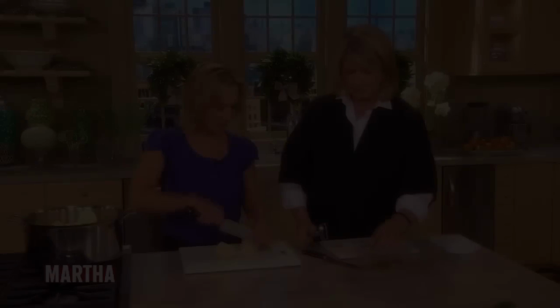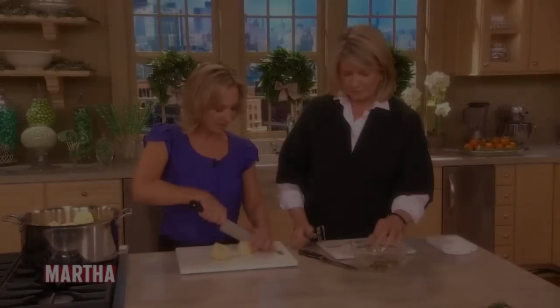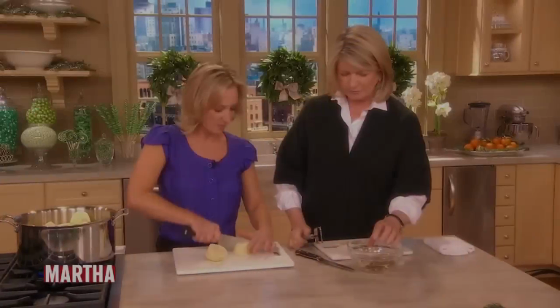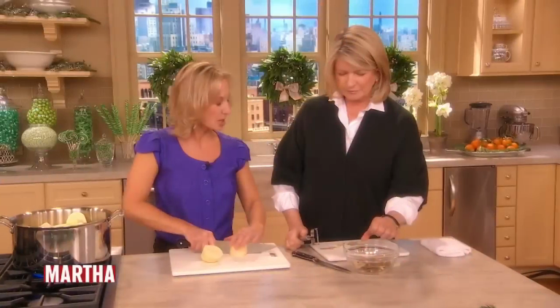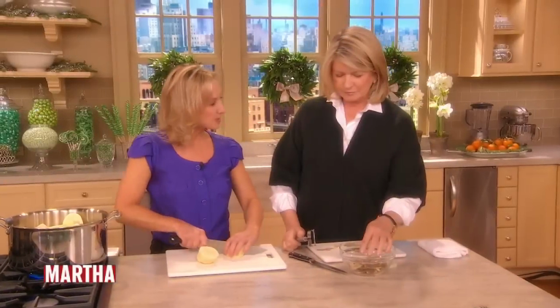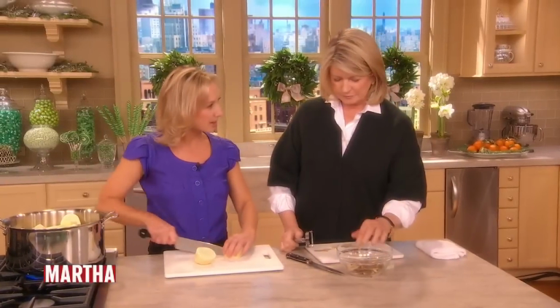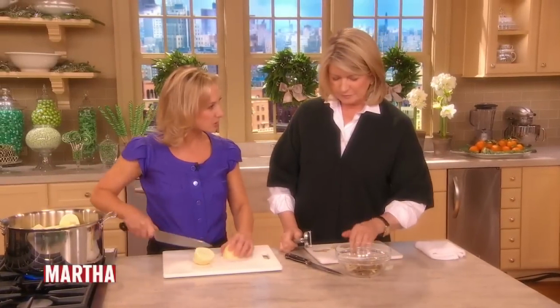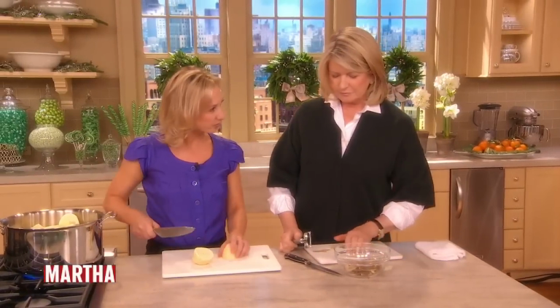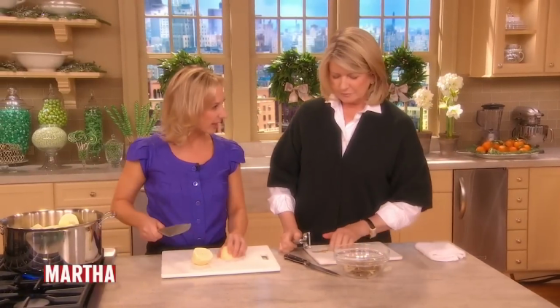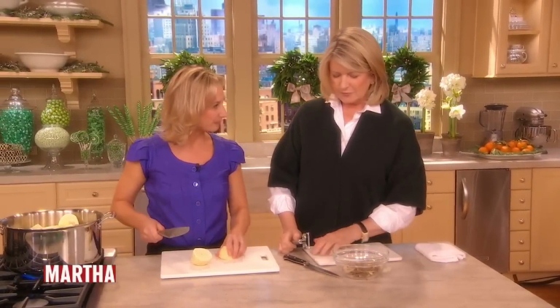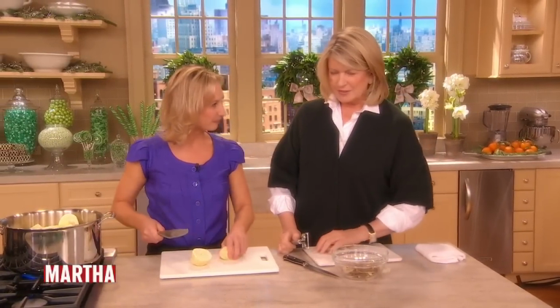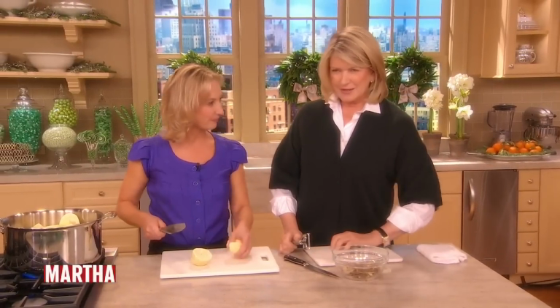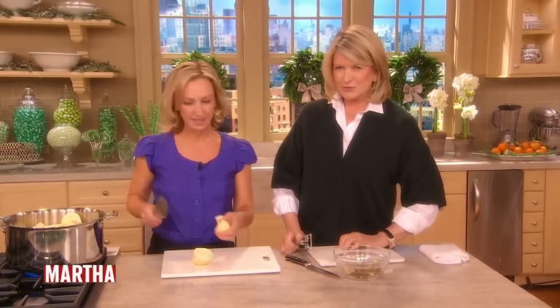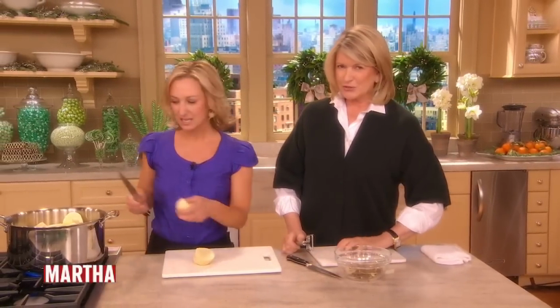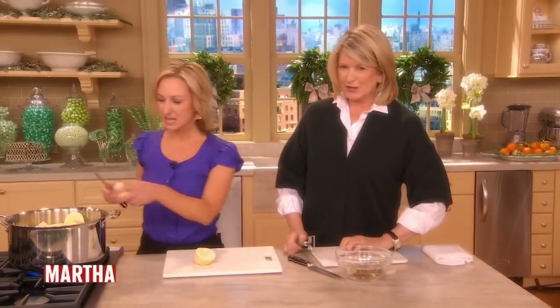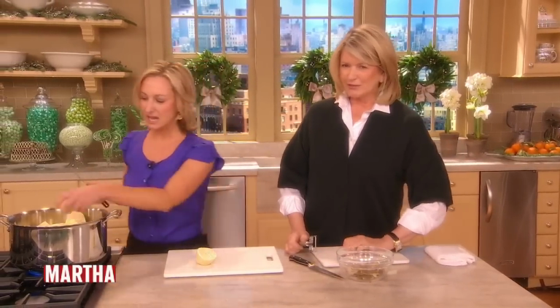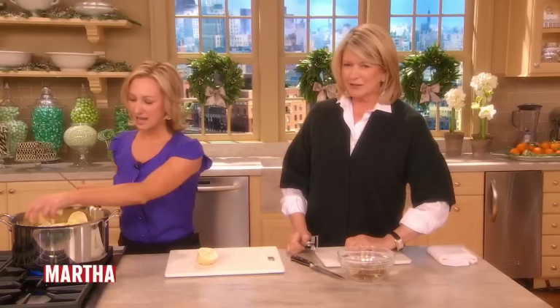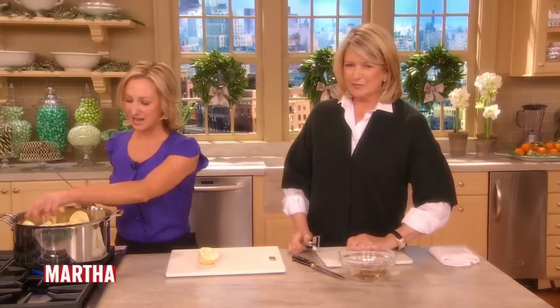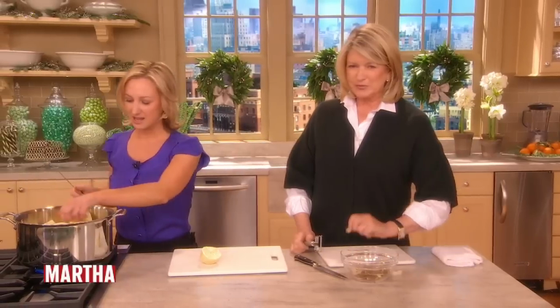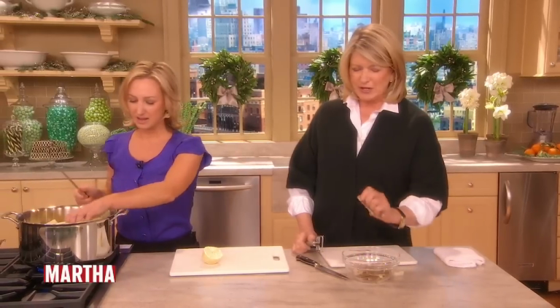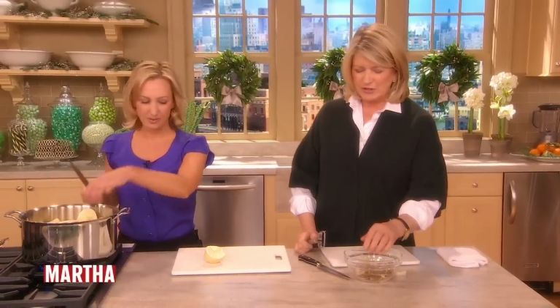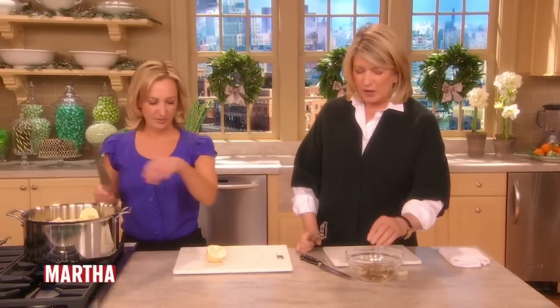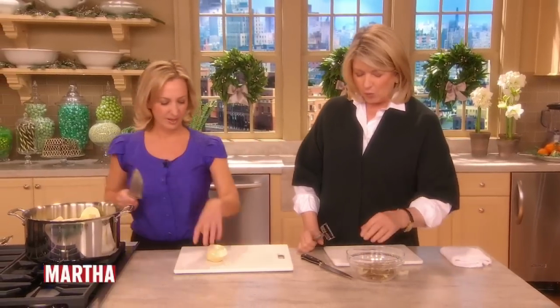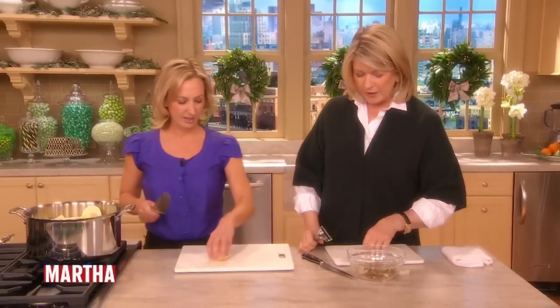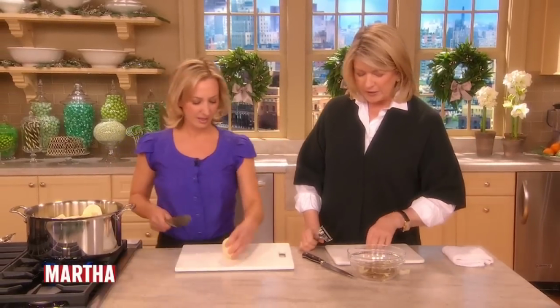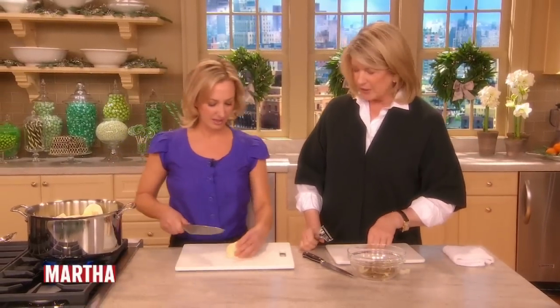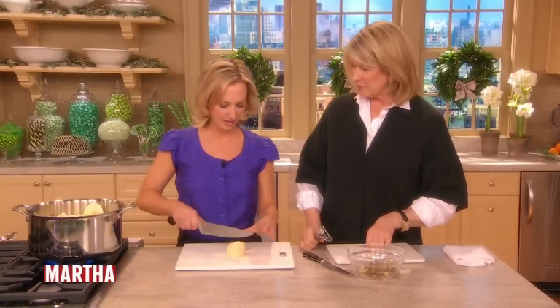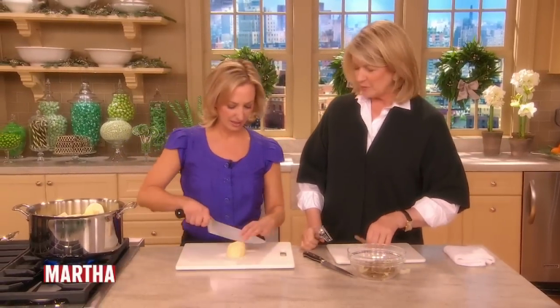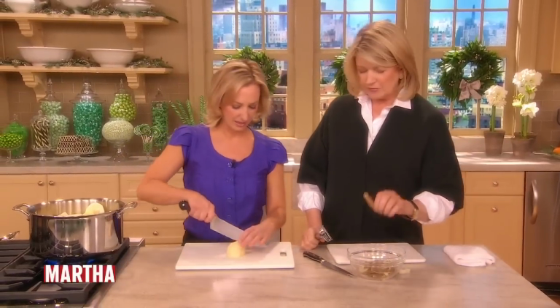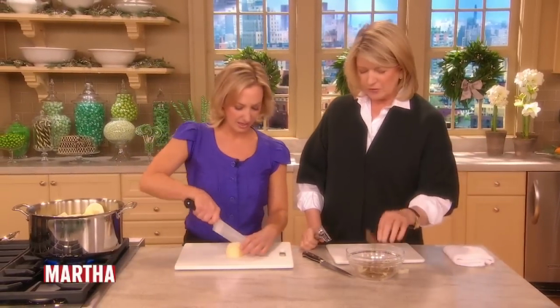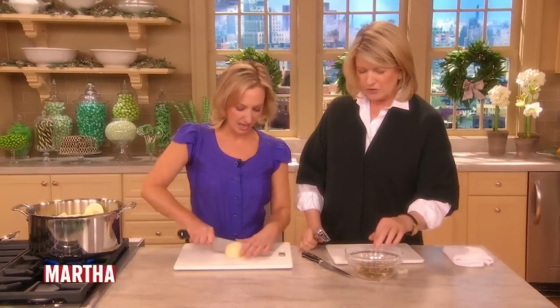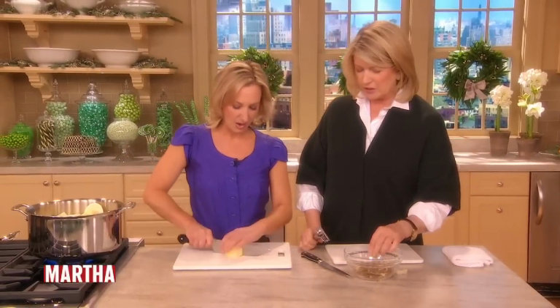It is a mashed potato soufflé. Sounds good — I love mashed potatoes. Now, why did it become a family favorite, do you think?